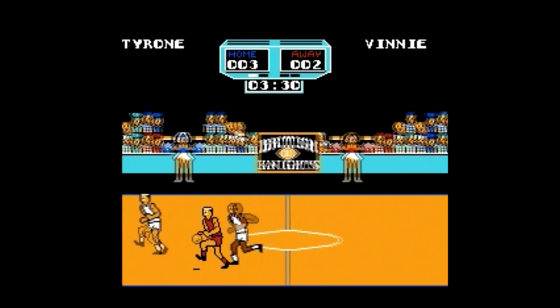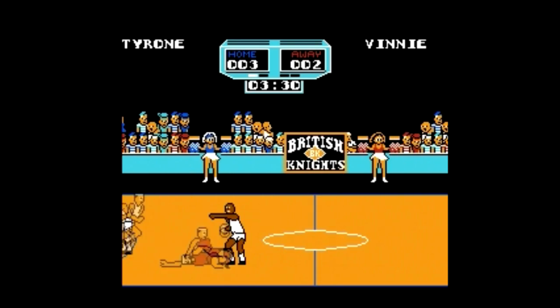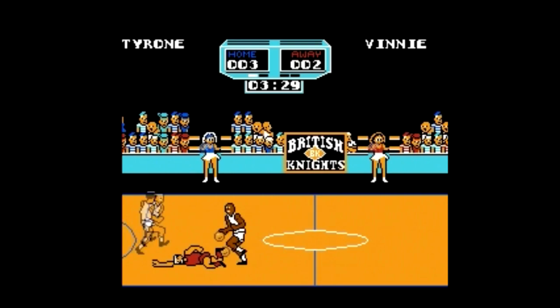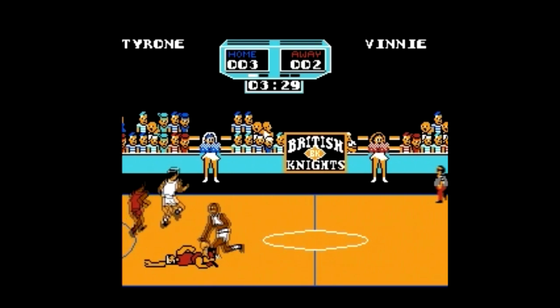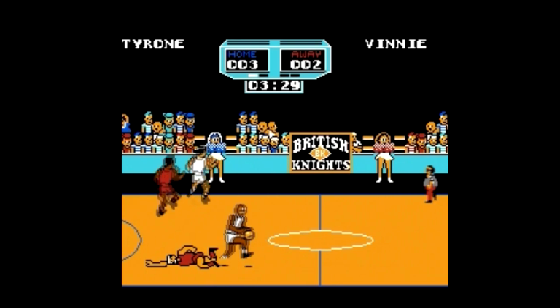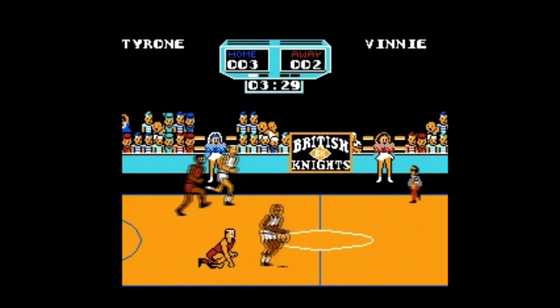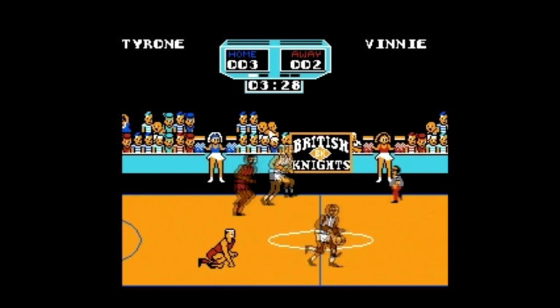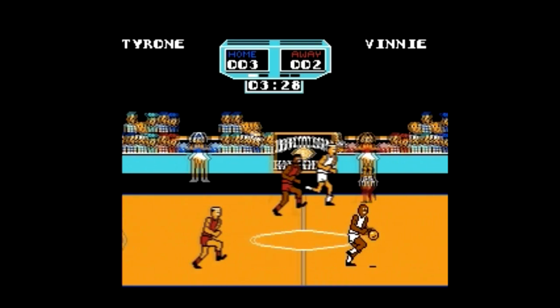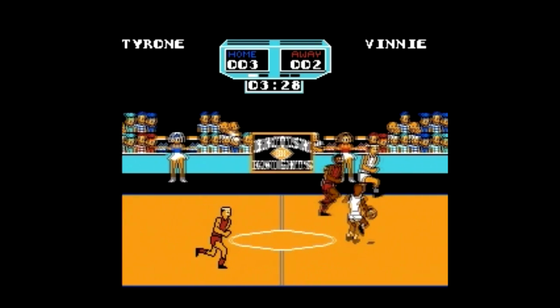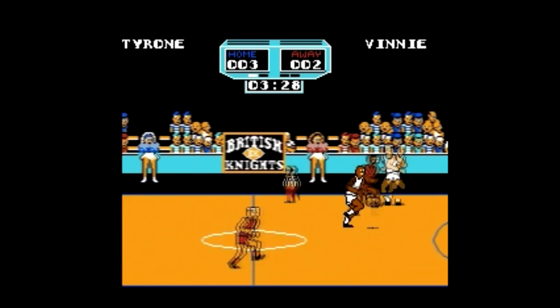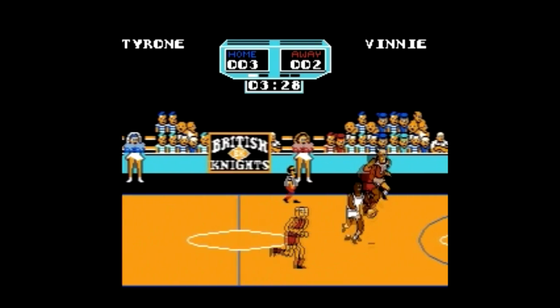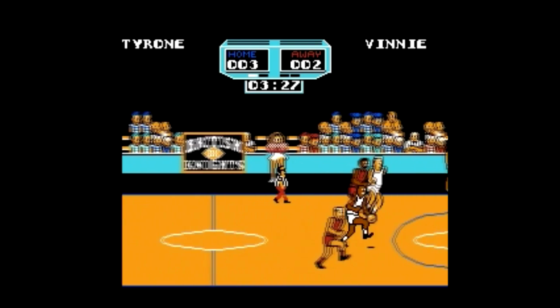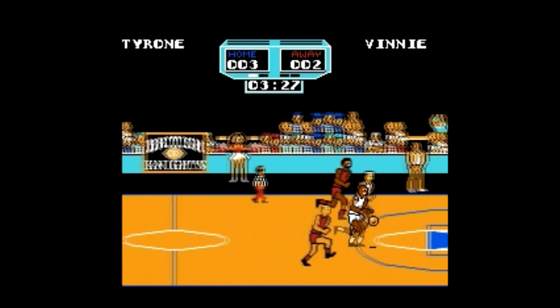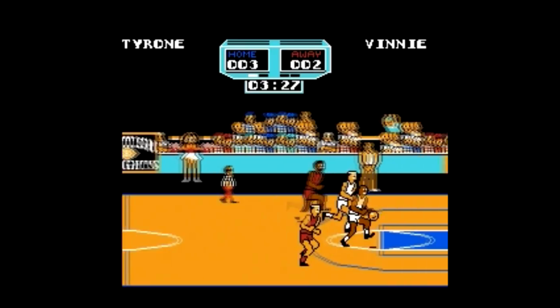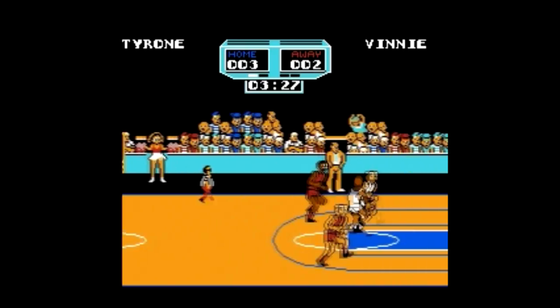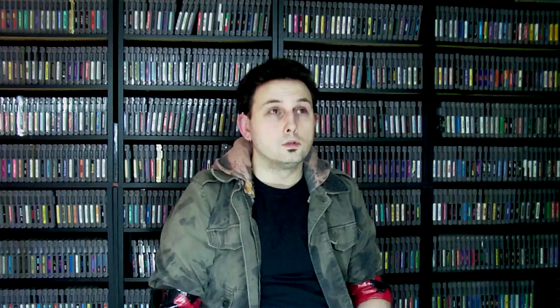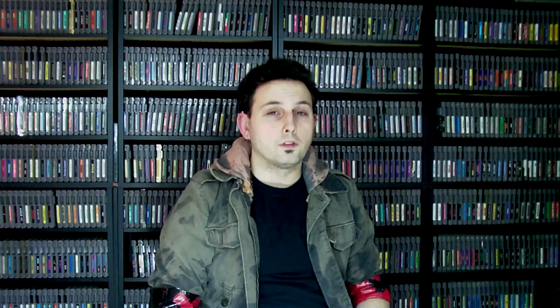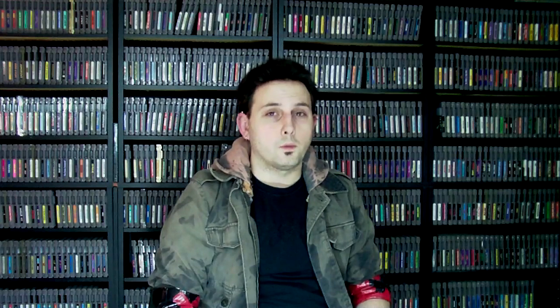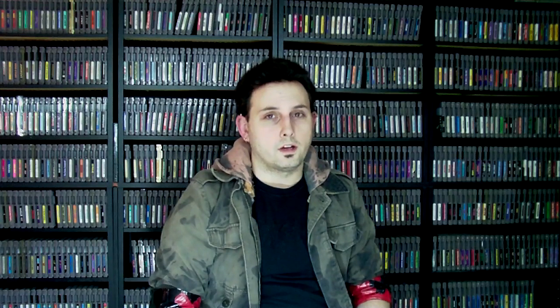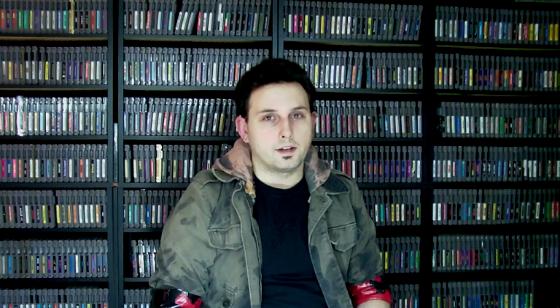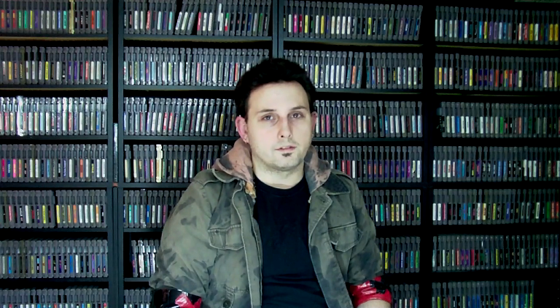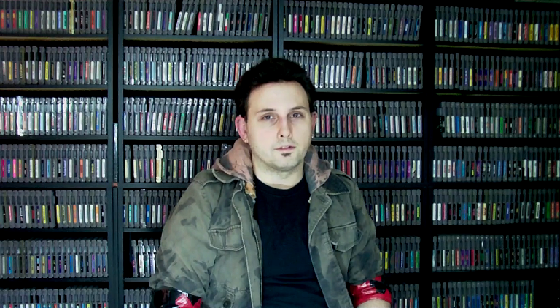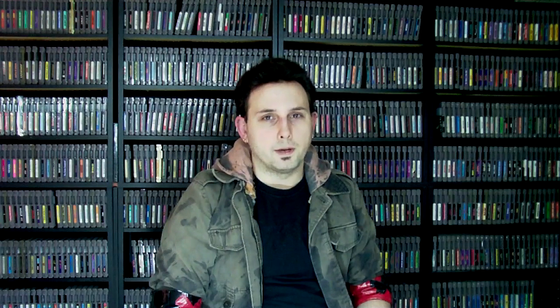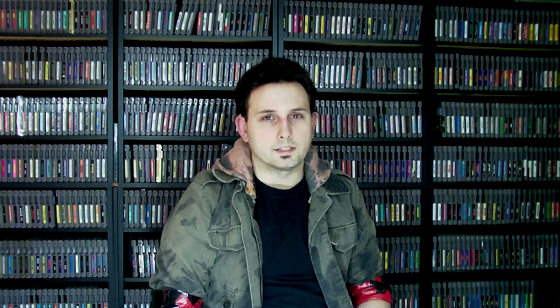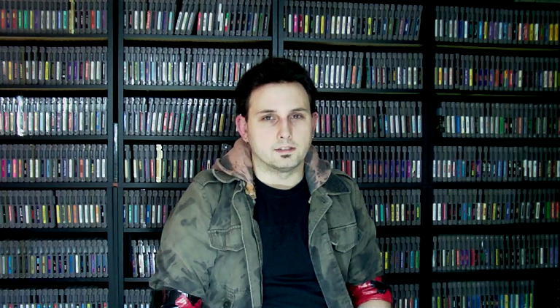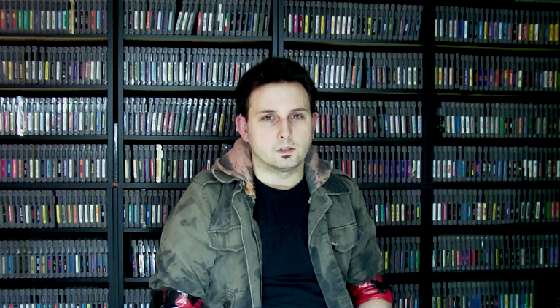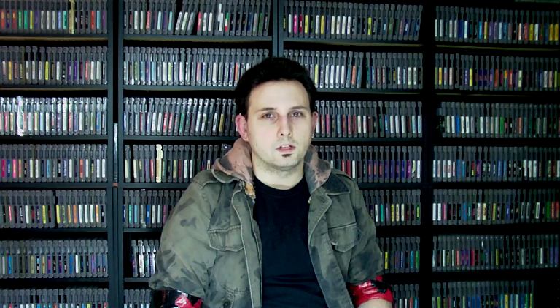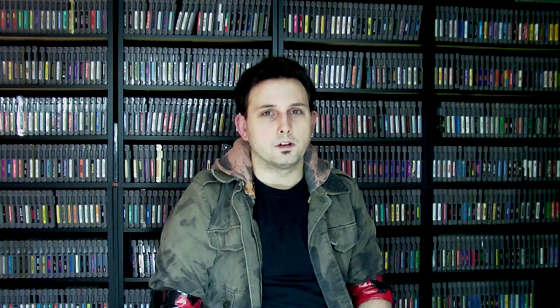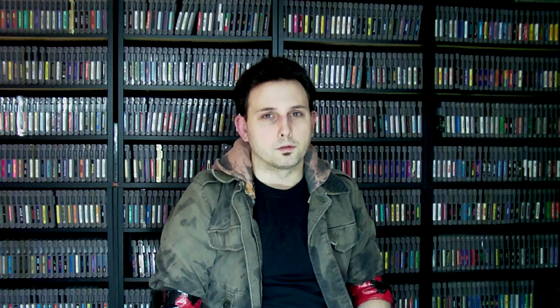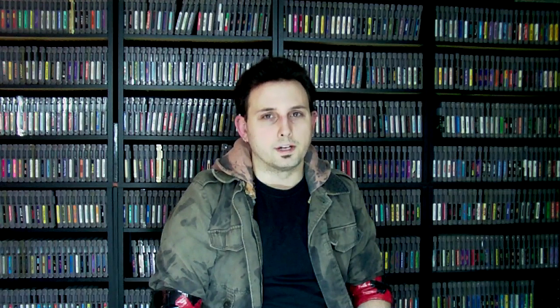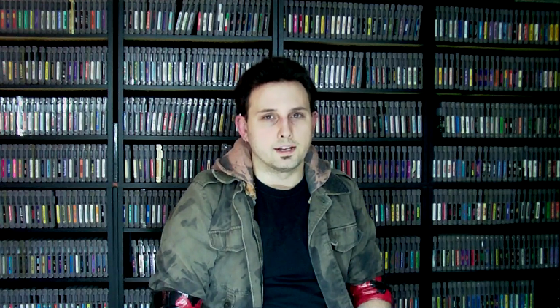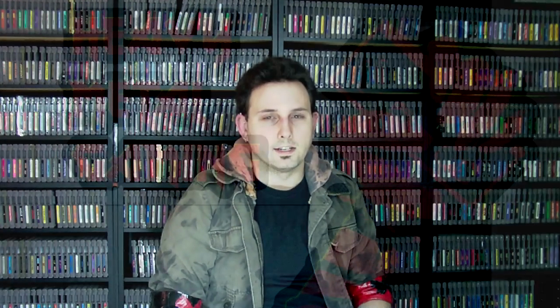A simplistic basketball game, but mostly boring, and a huge flaw with cutting after every basket. I'll give it a 3 out of 10.